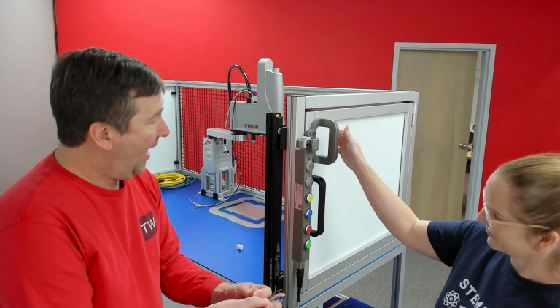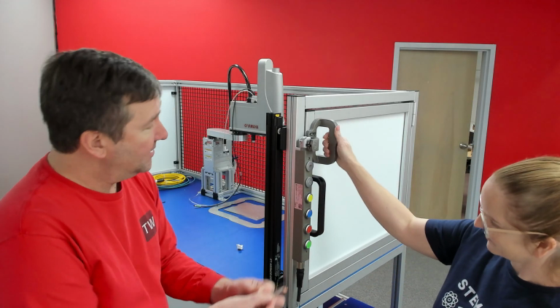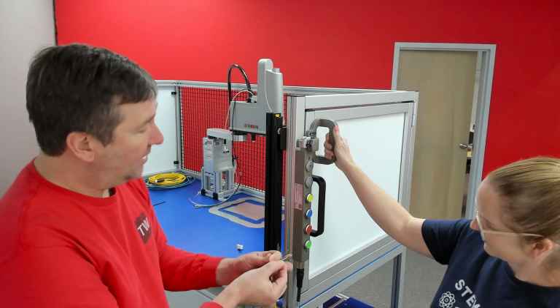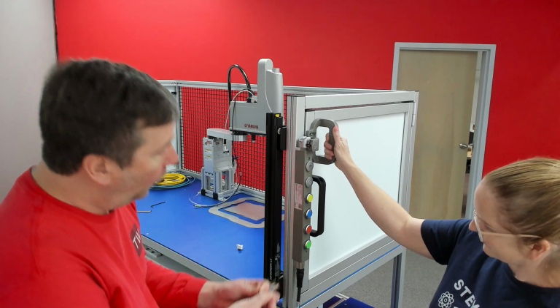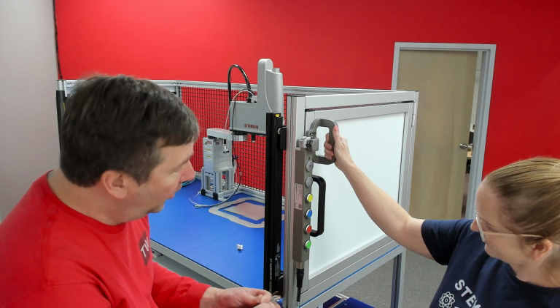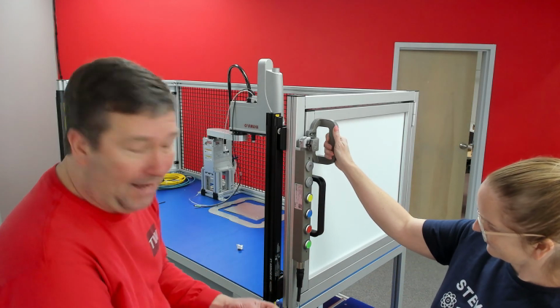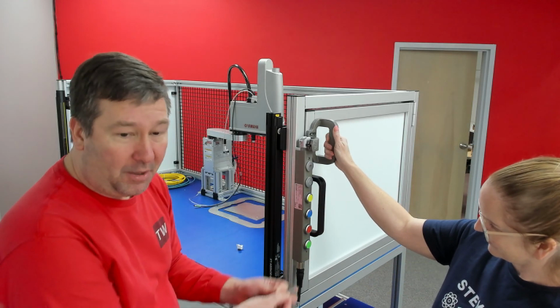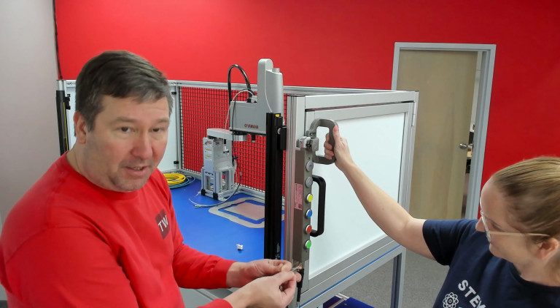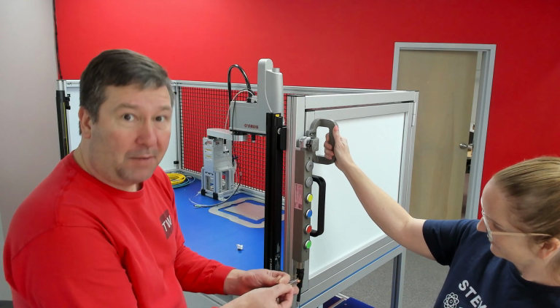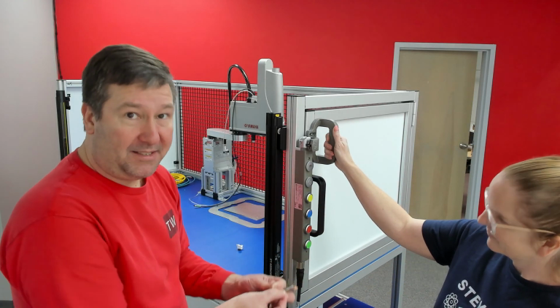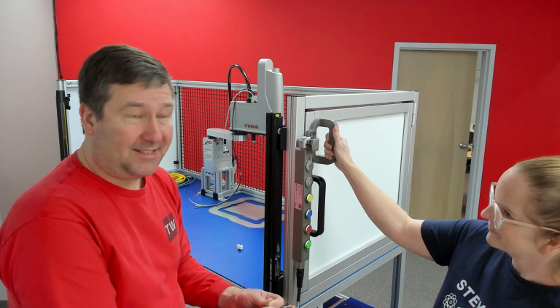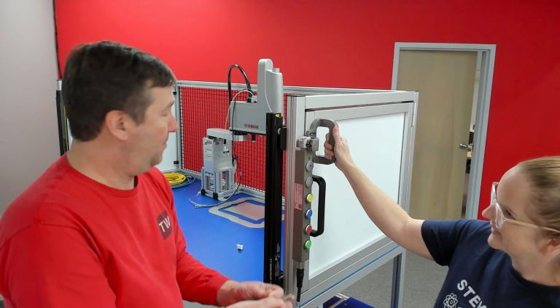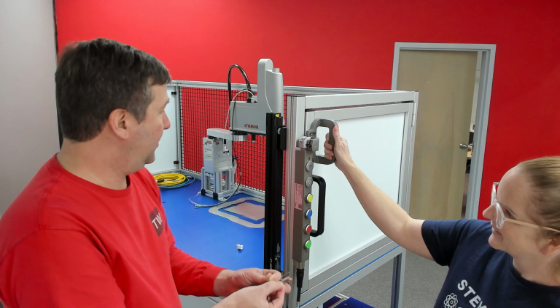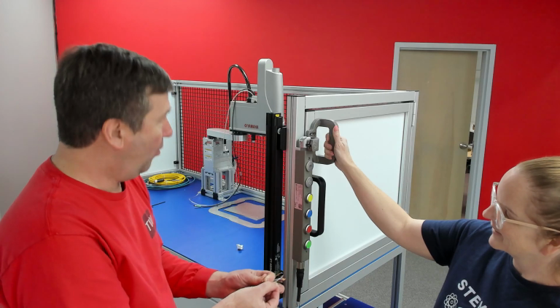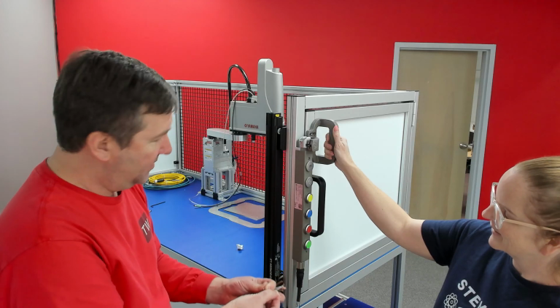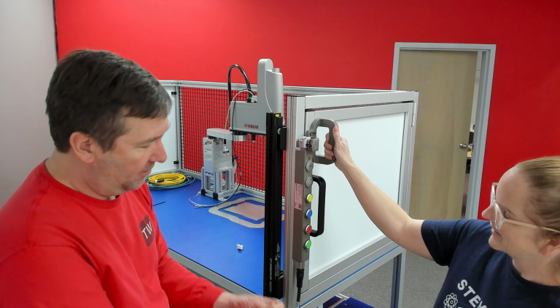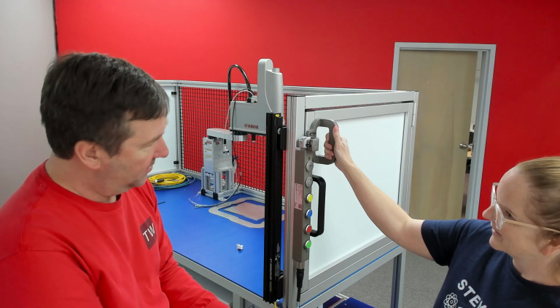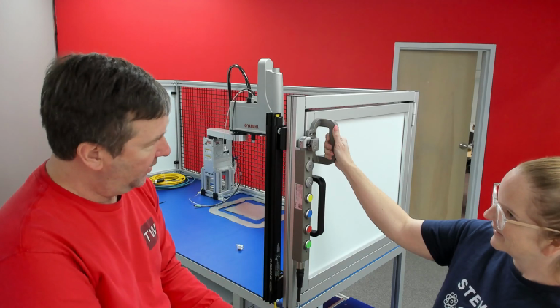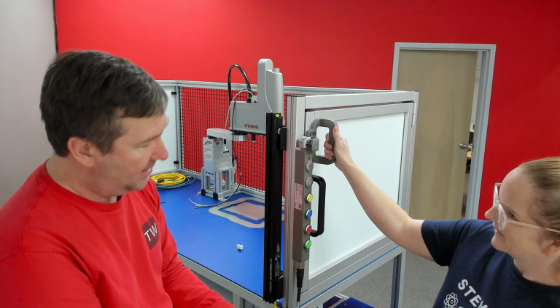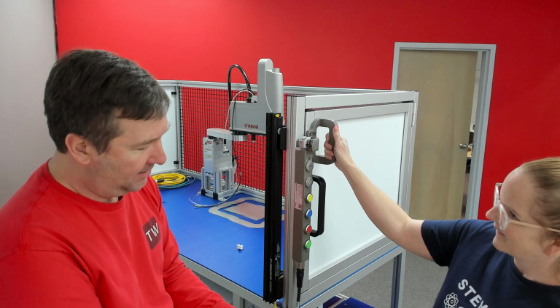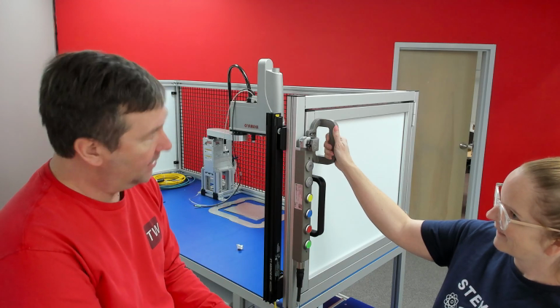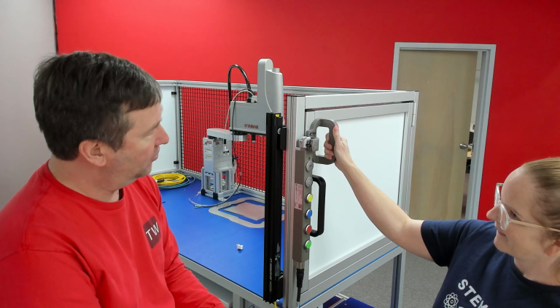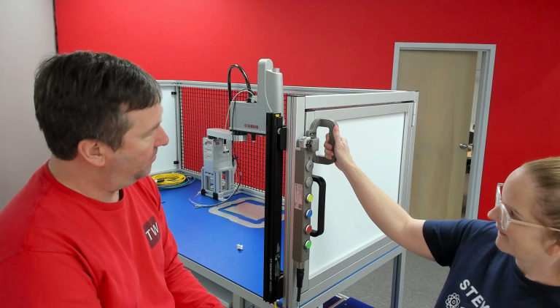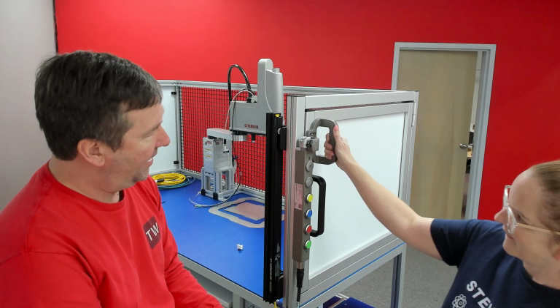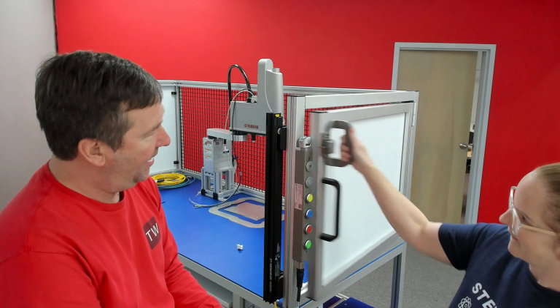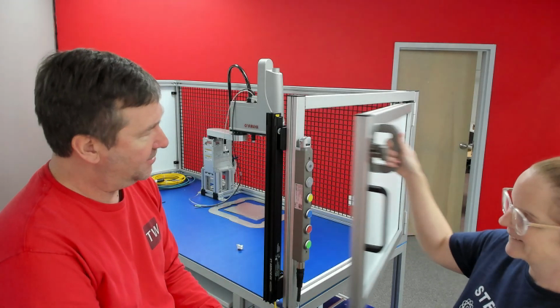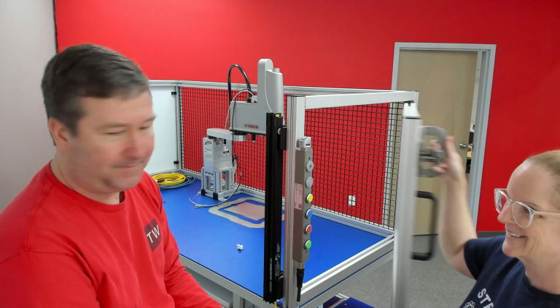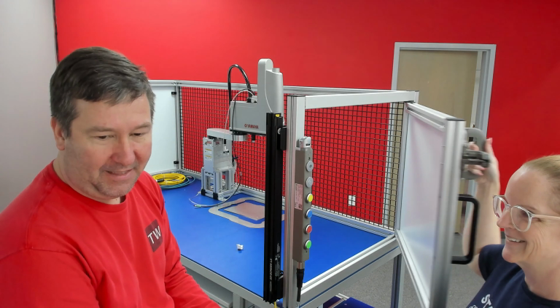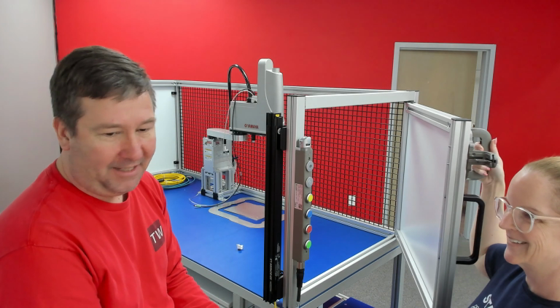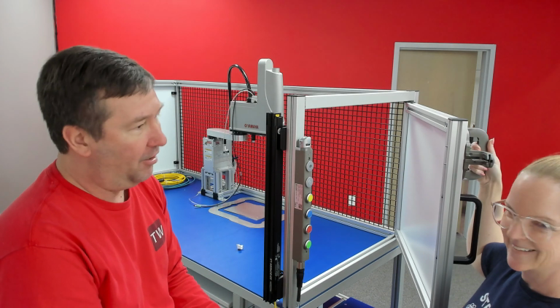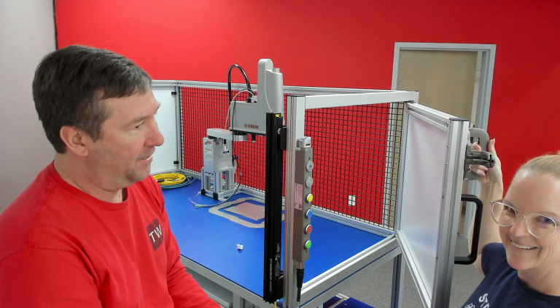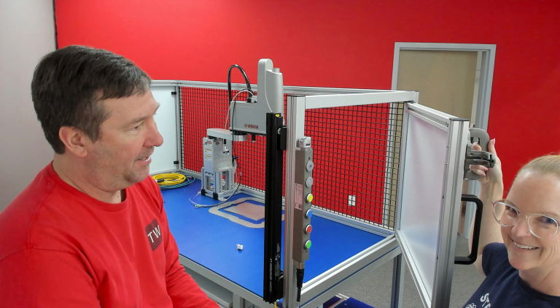We'll have it where, if they press the stop button or the cycle is complete, then it'll drop that out and it'll open up.